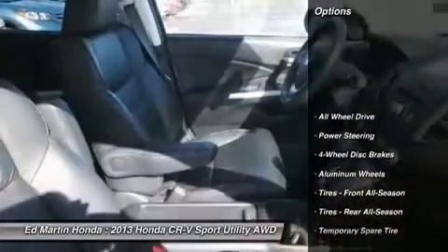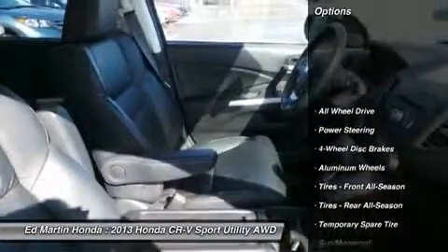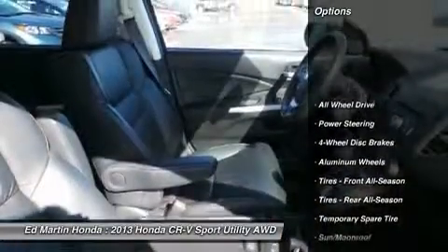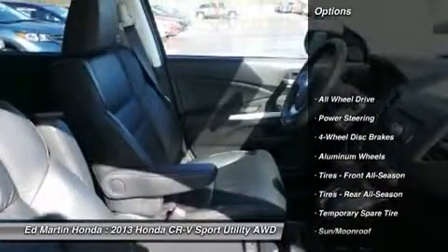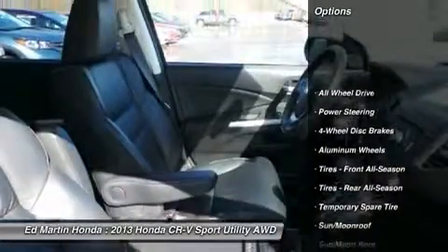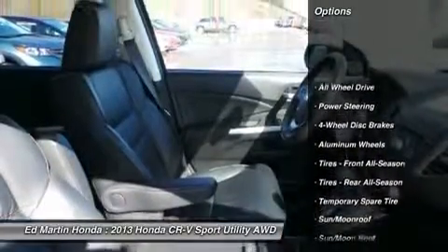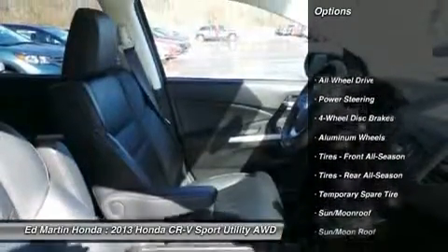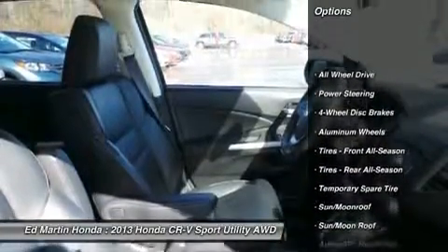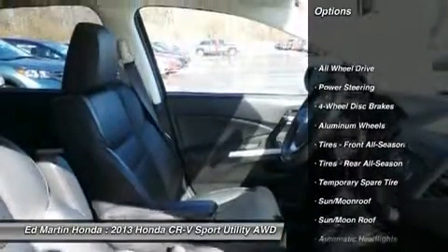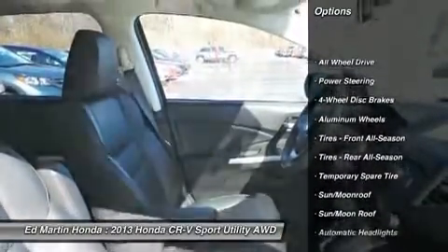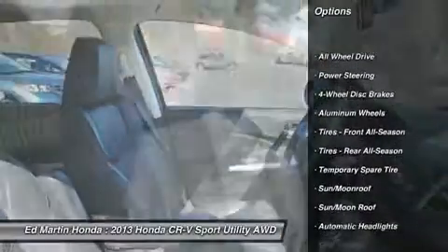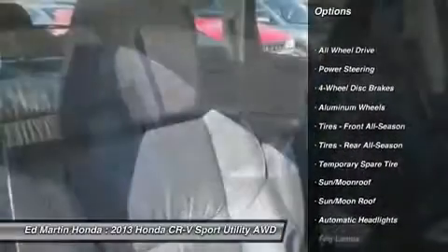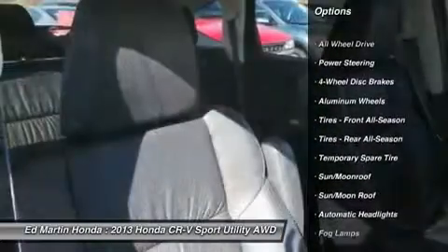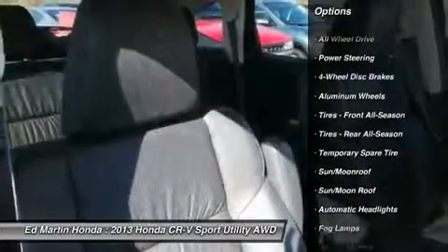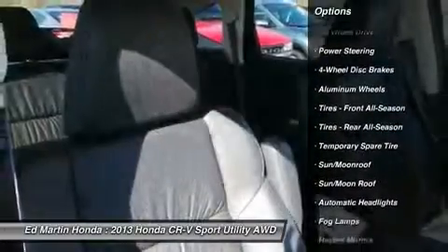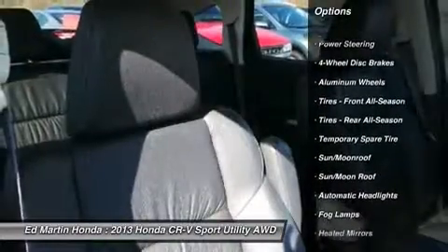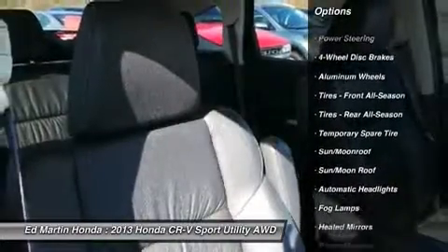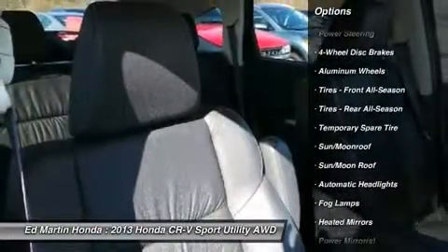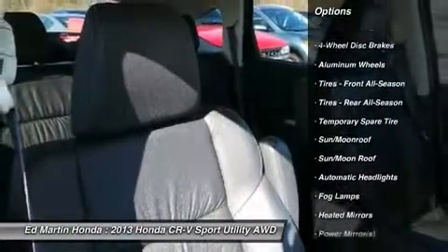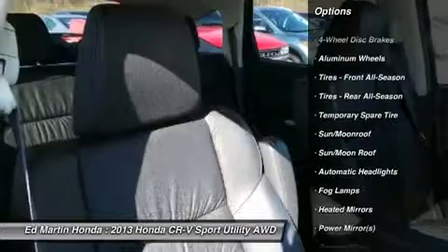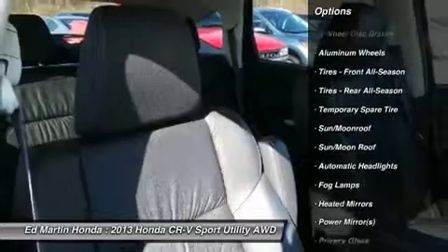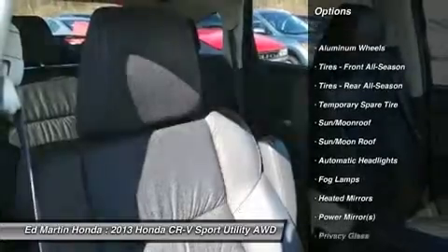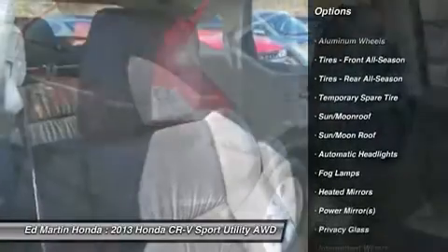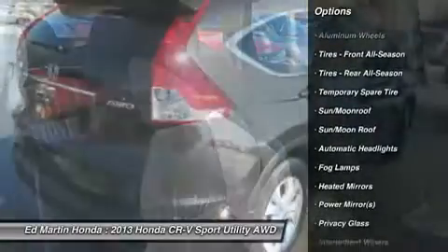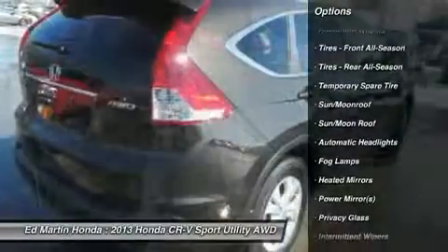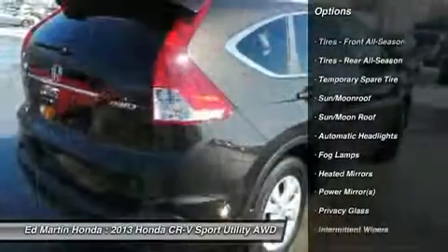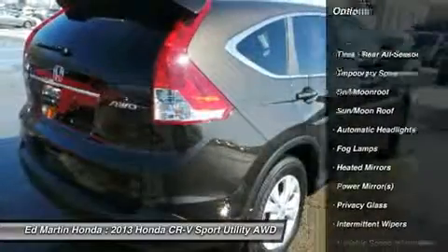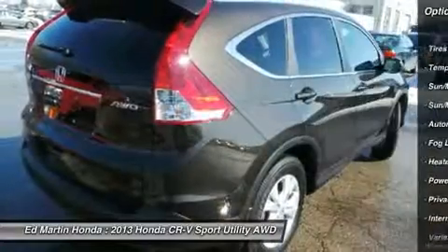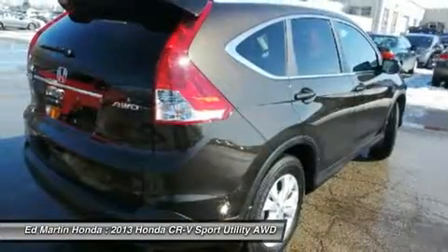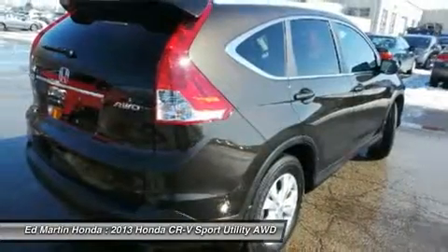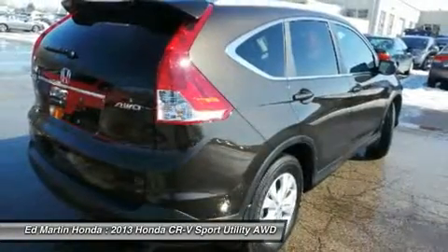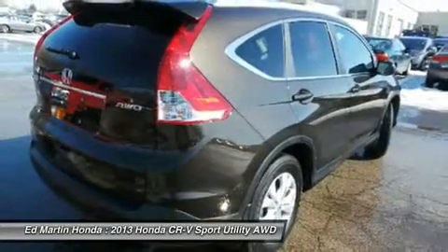Steering wheel audio controls, all-wheel drive, adjustable steering wheel, power steering, floor mats, and cruise control.